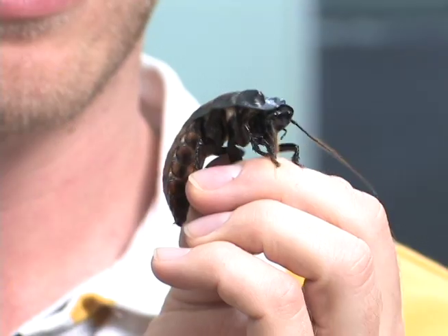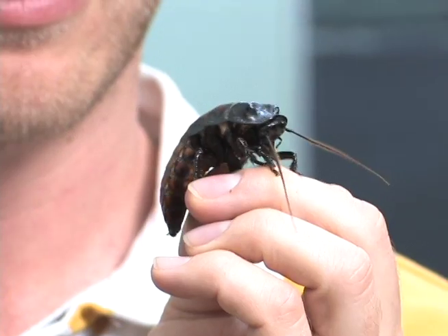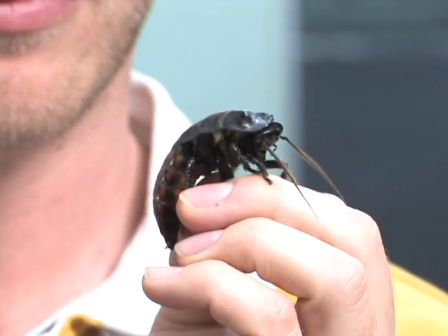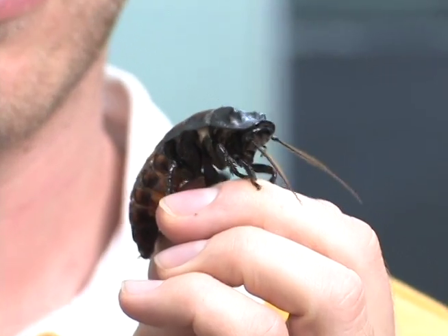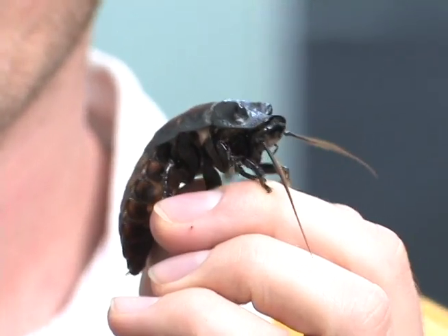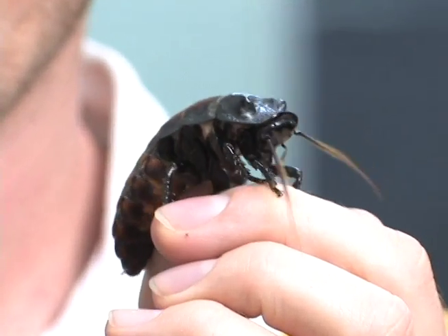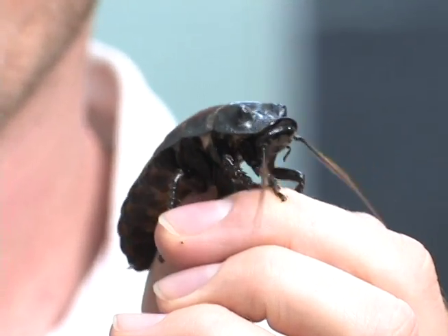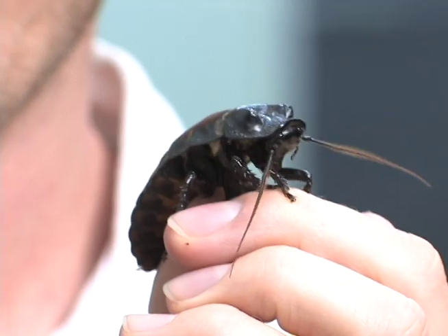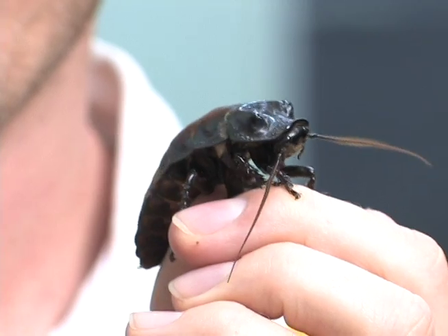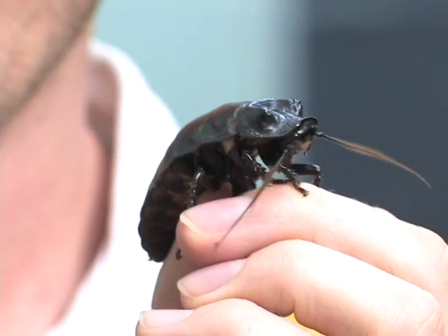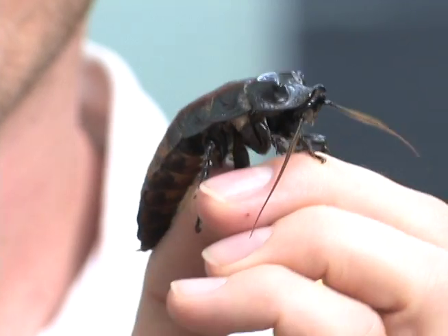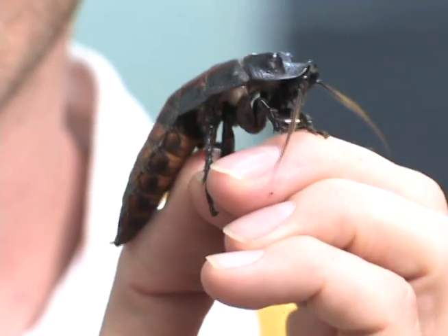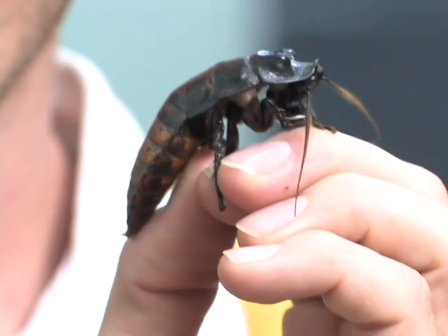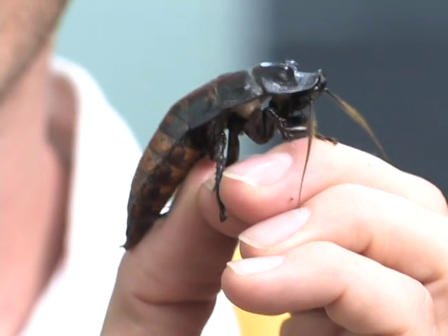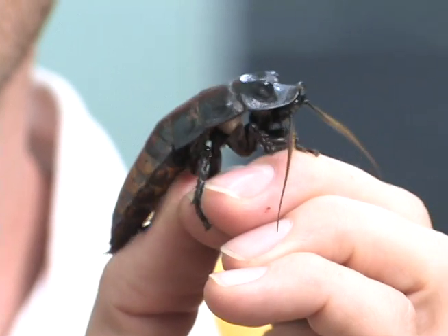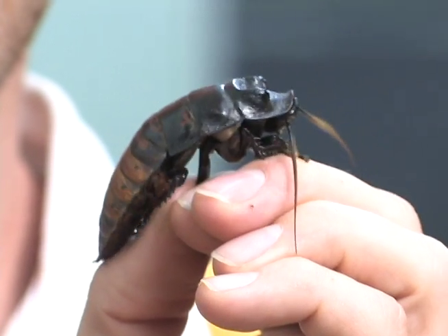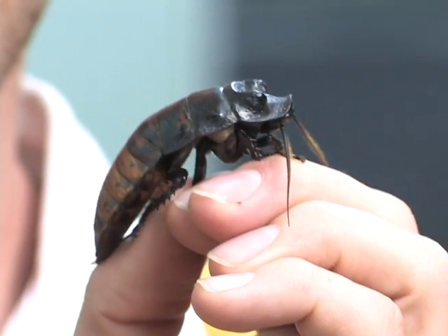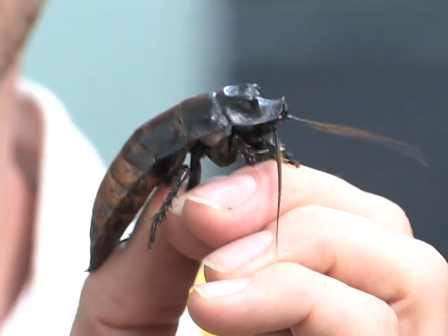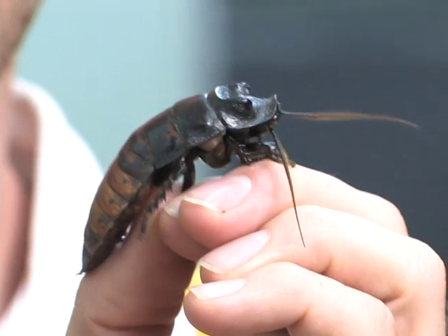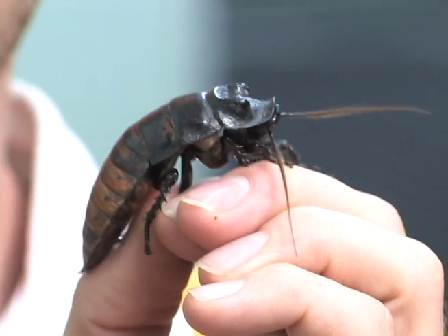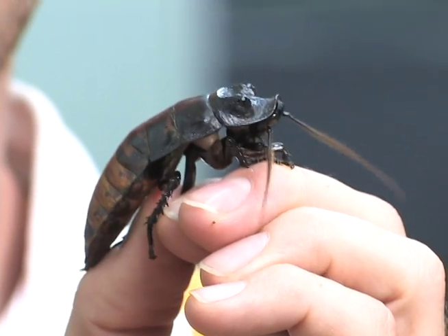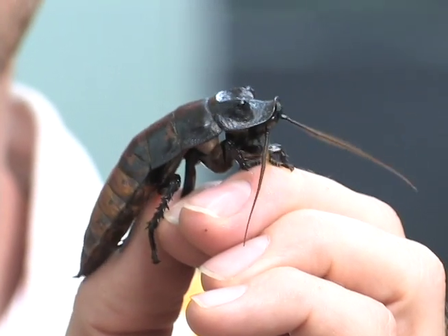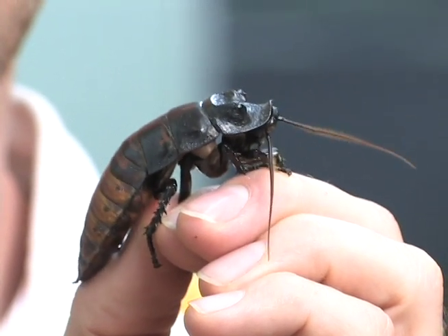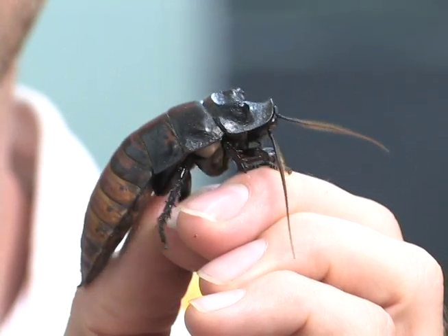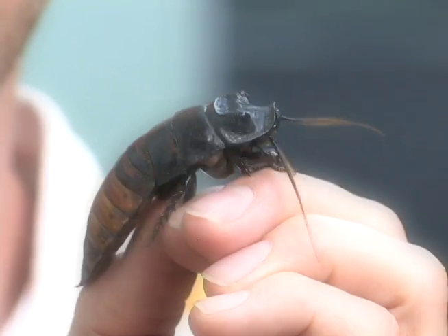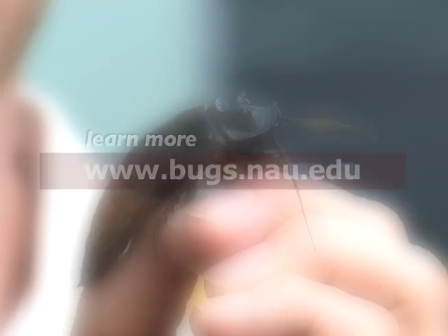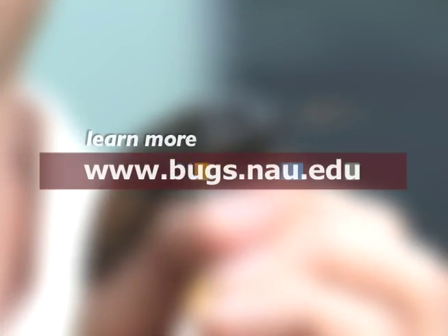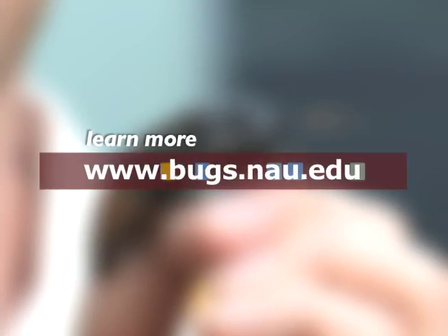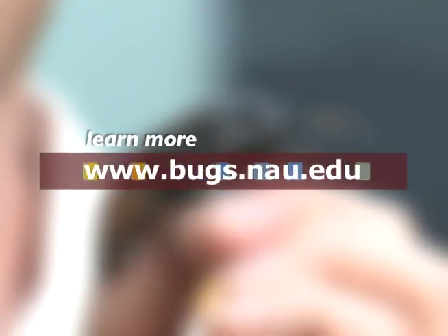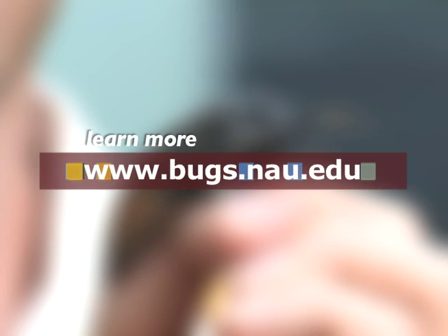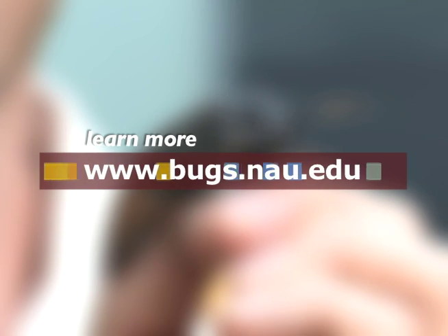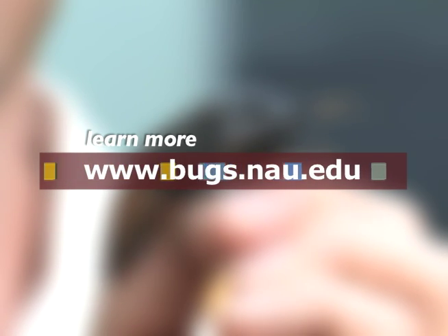Information on this traveling exhibit and upcoming bug camps for students and teachers is available online.